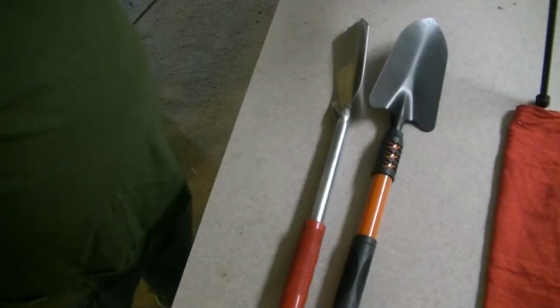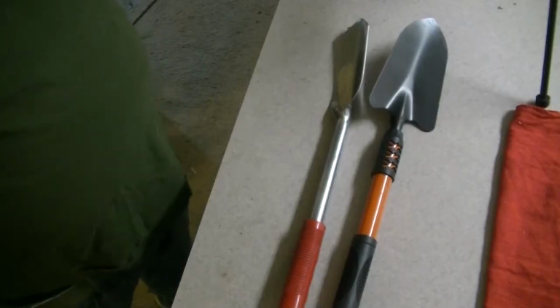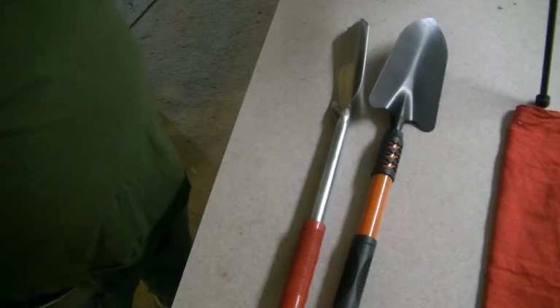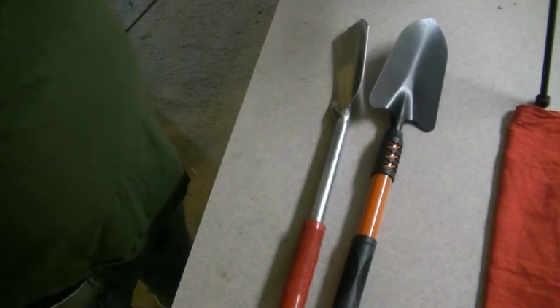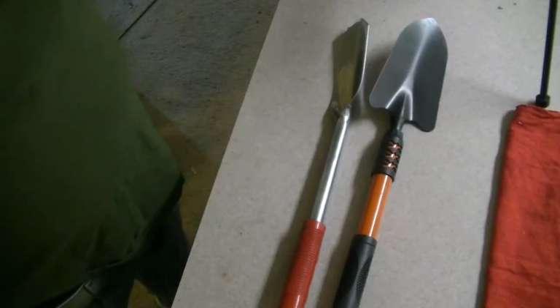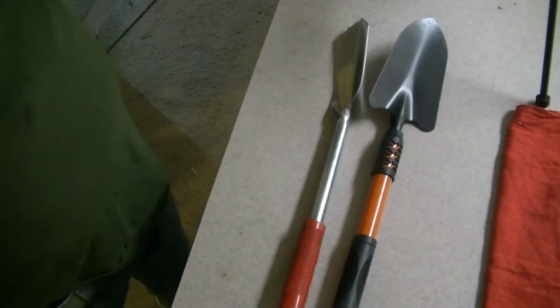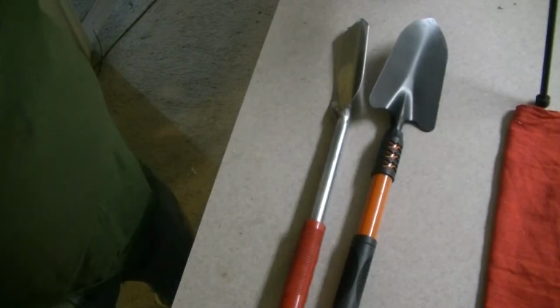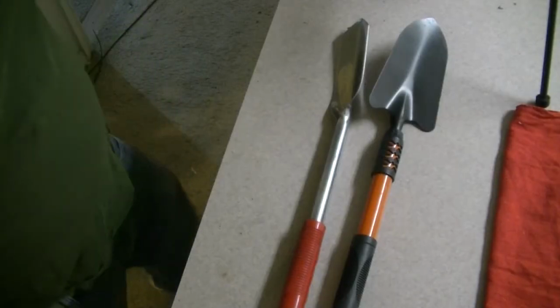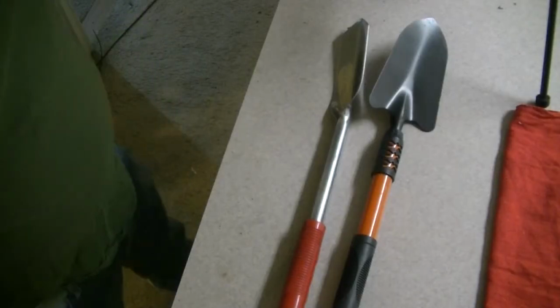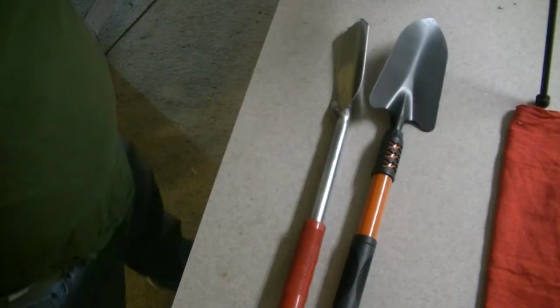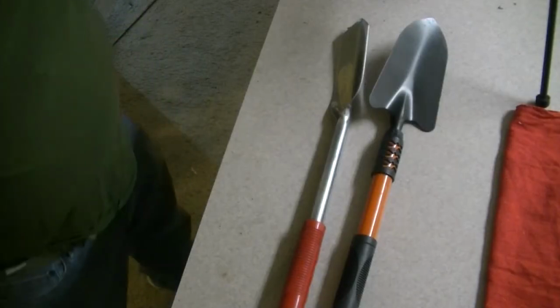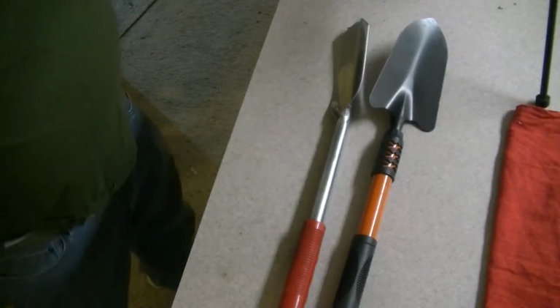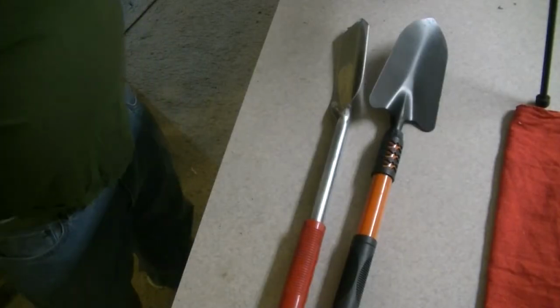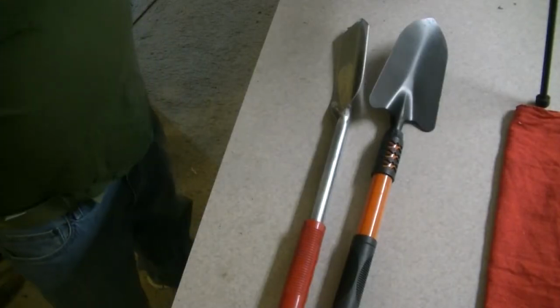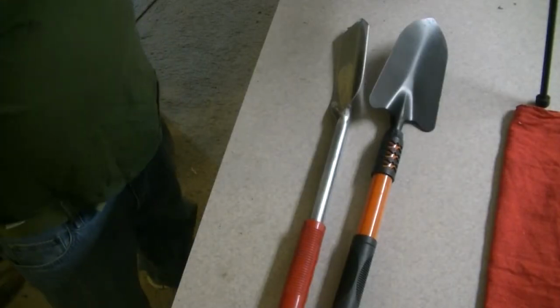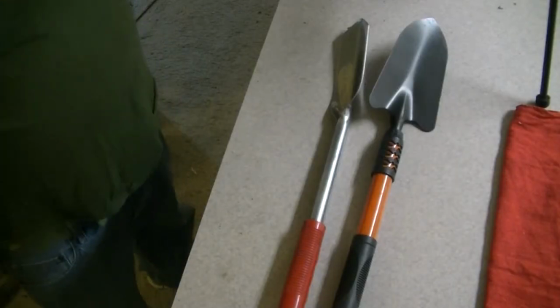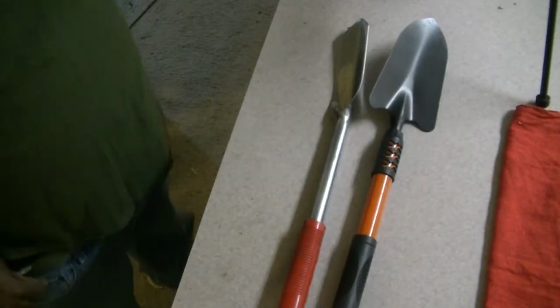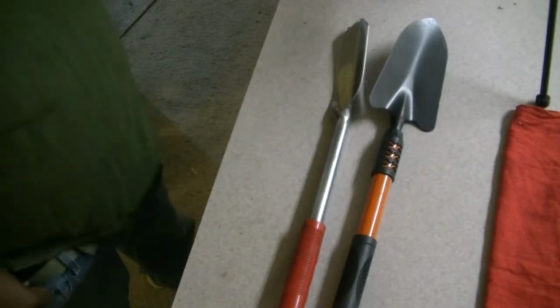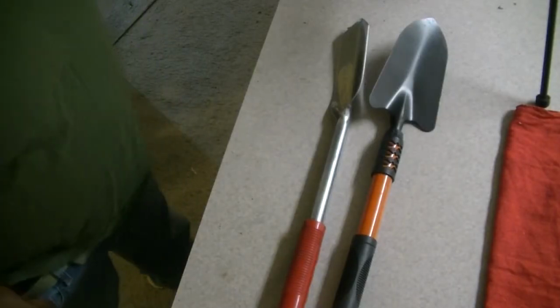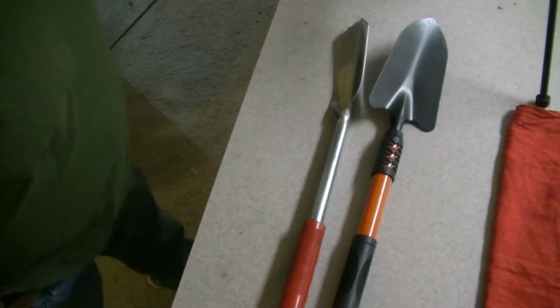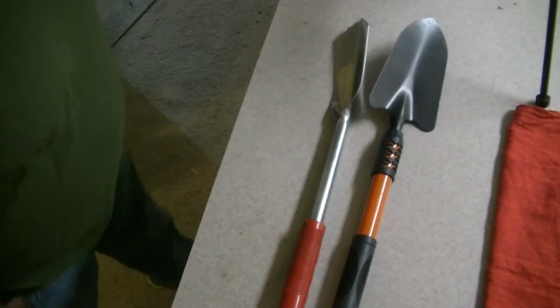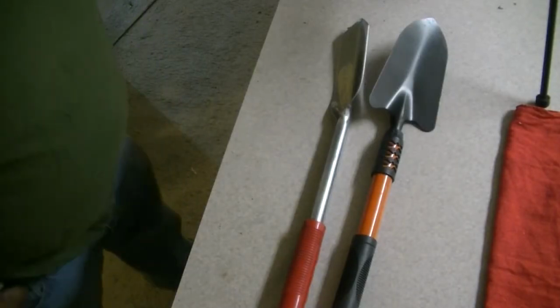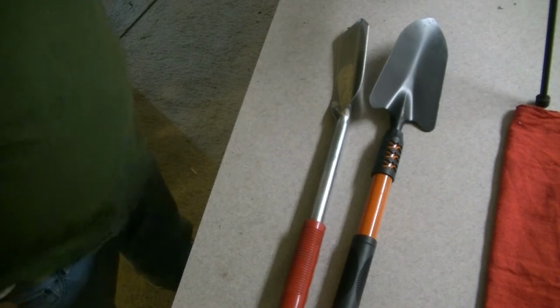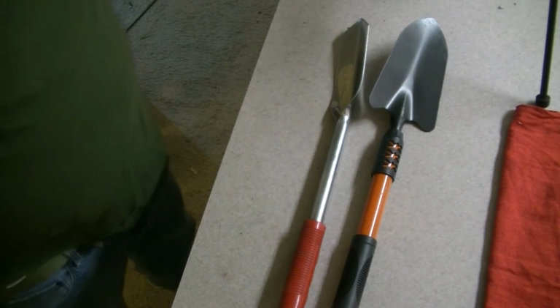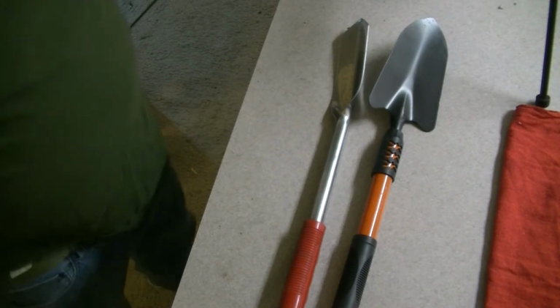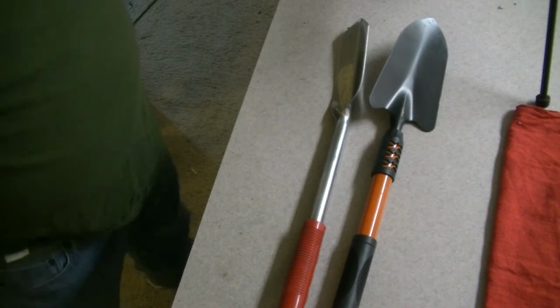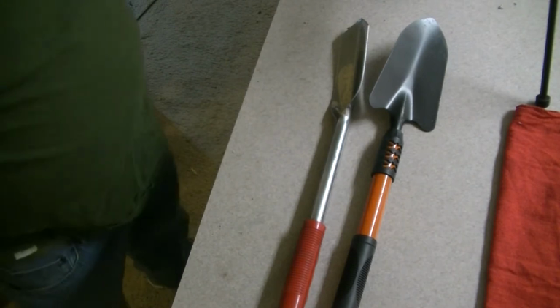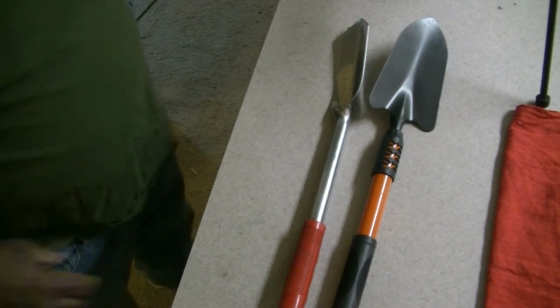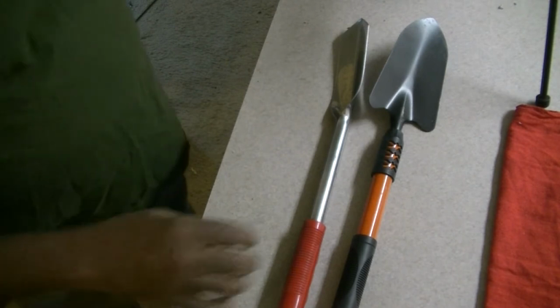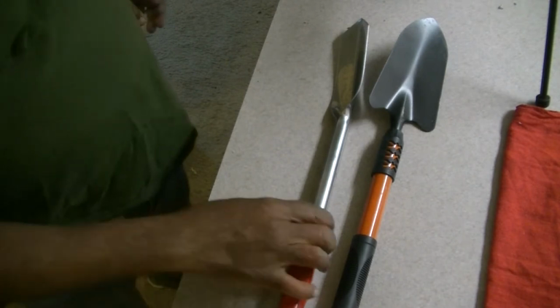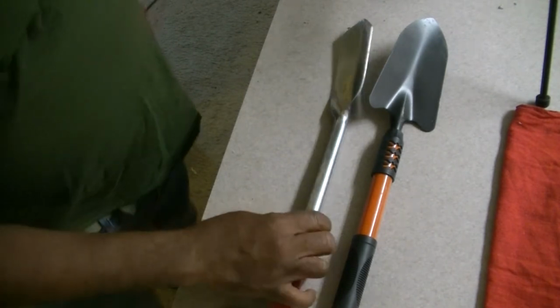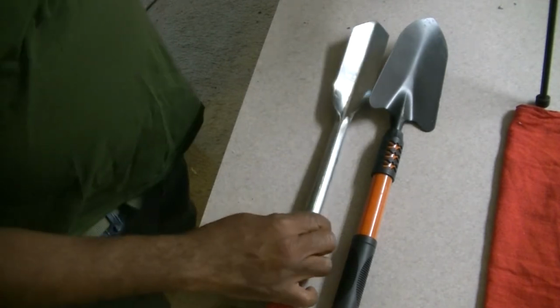Hey guys, it's Texas Tiger Dig, and I got a quick one for you today. I've got something new in — not this trowel.